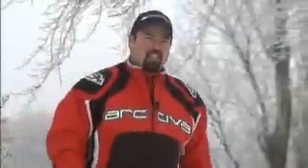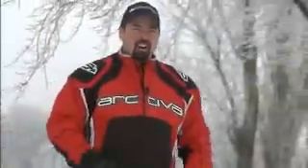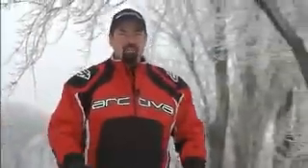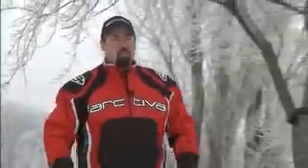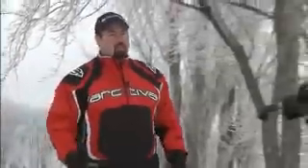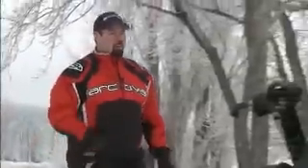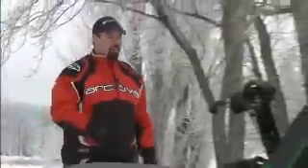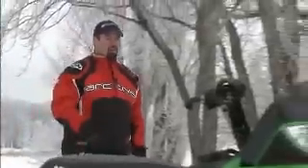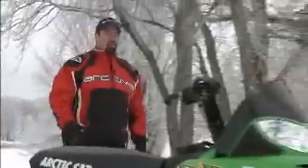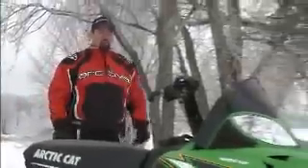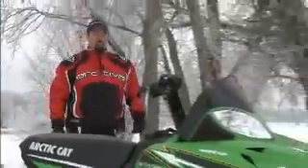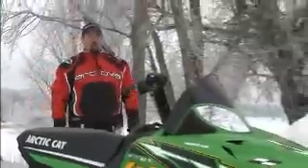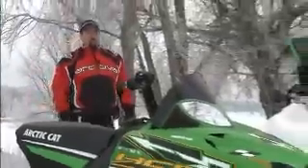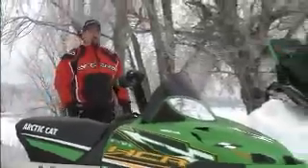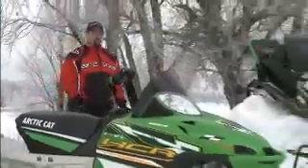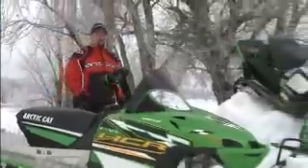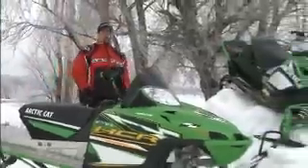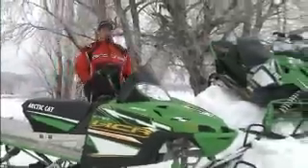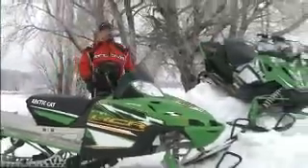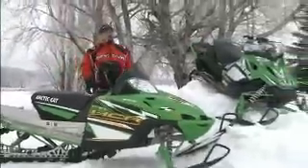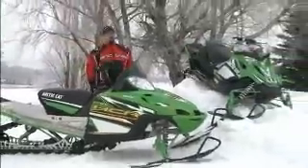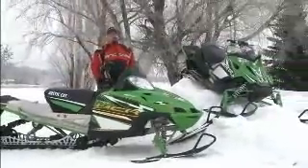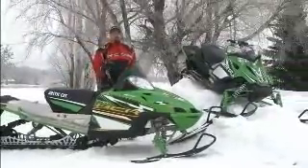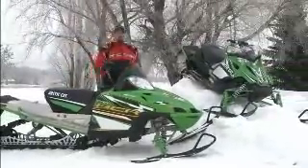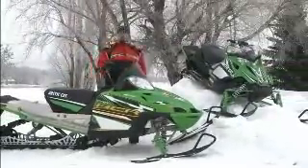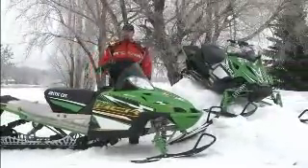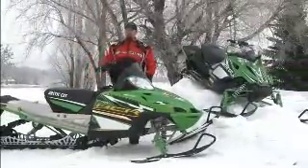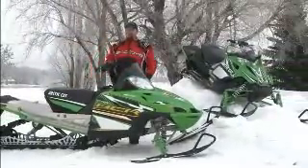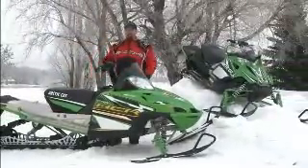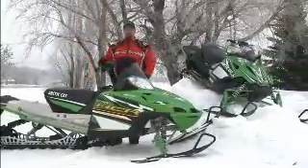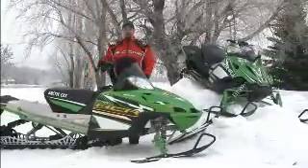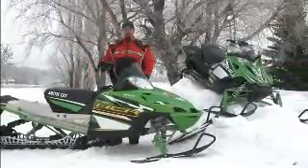Hi, welcome to another edition of Snow Tracks Television, a show where riding is just part of the job.